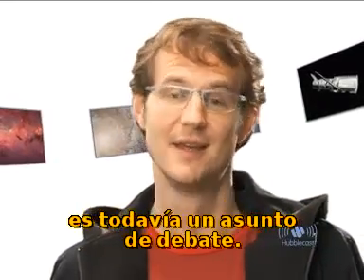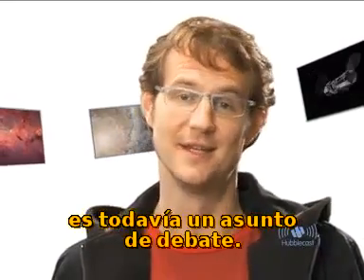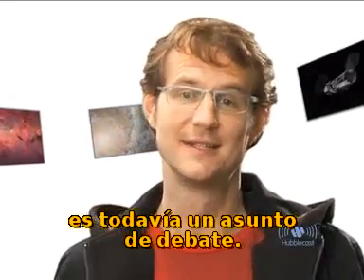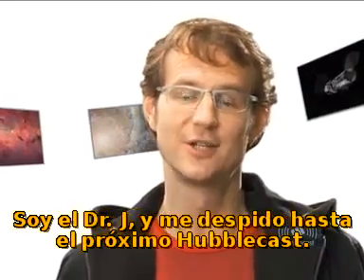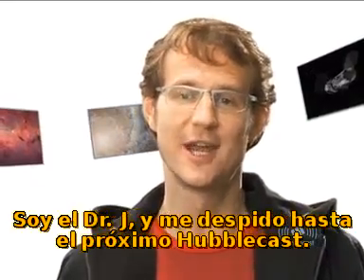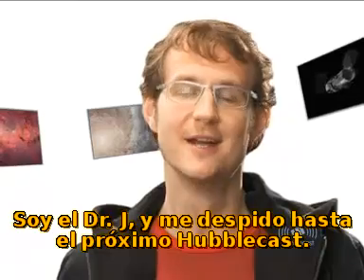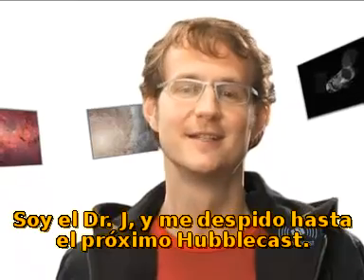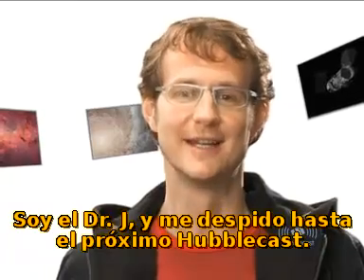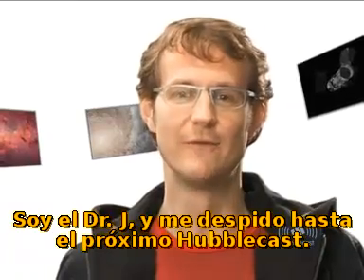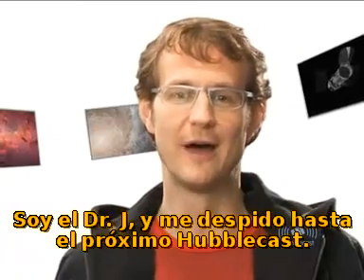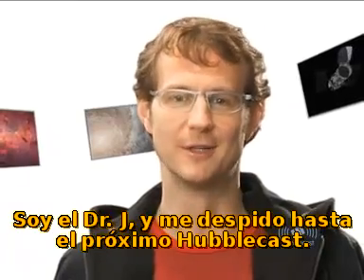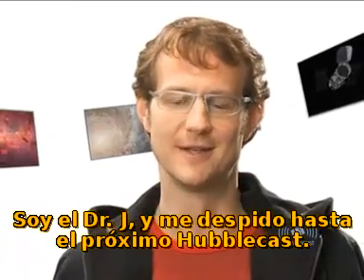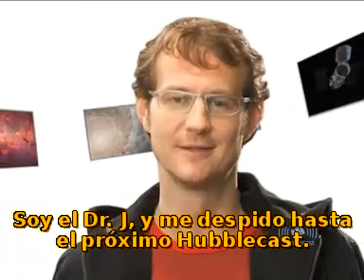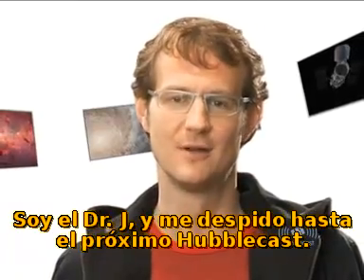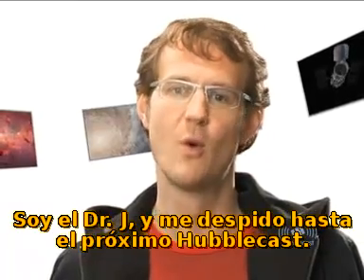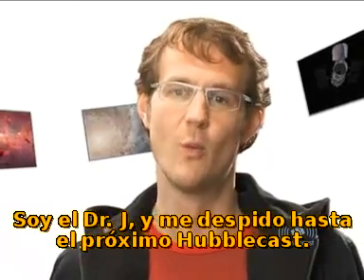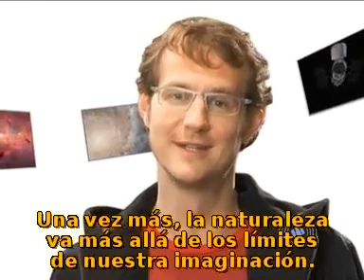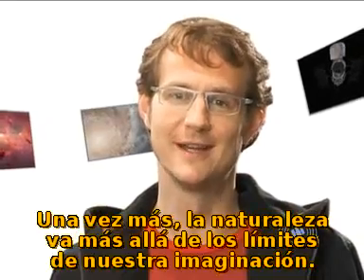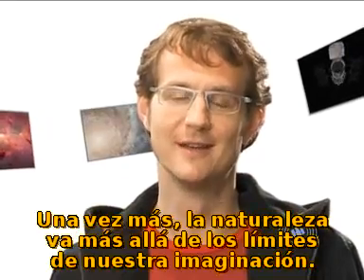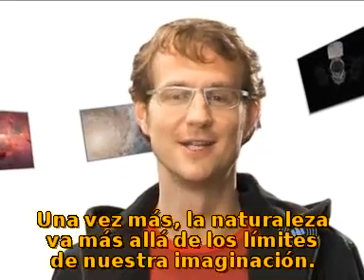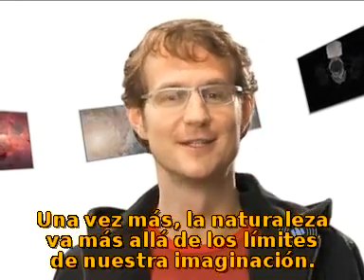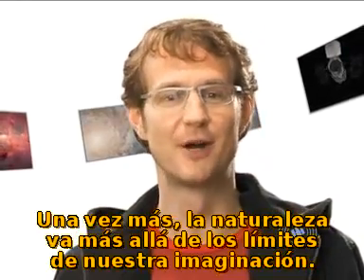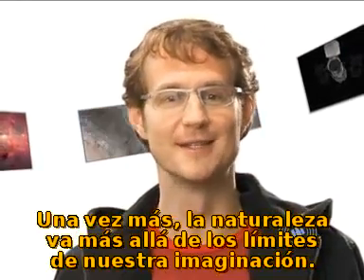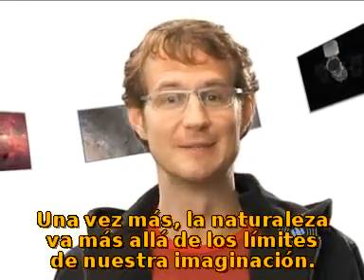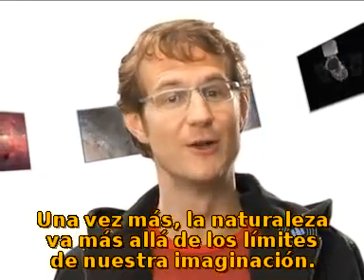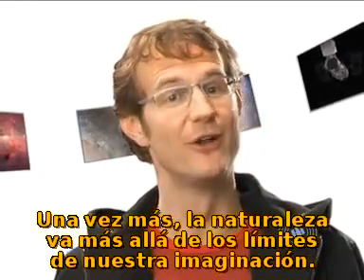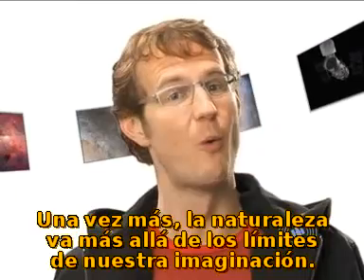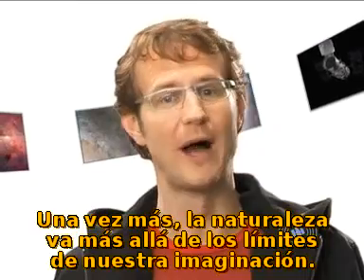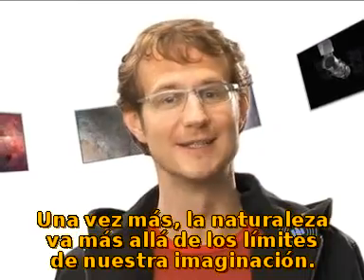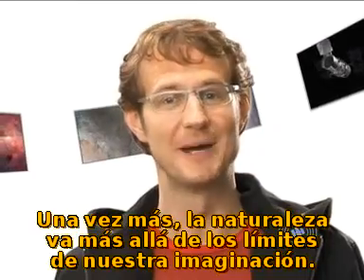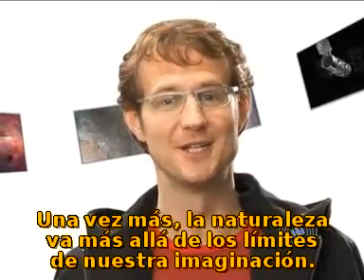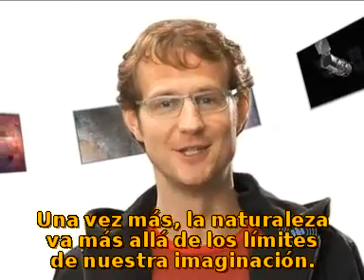This is Dr. J, signing off for the Hubblecast. Once again, nature has surprised us beyond our wildest imagination.